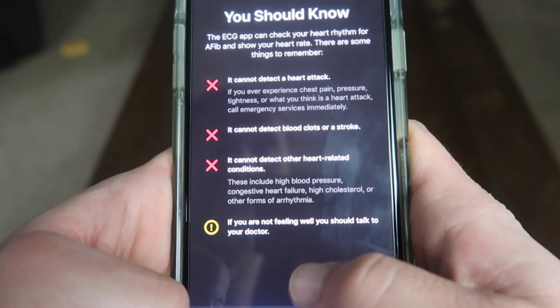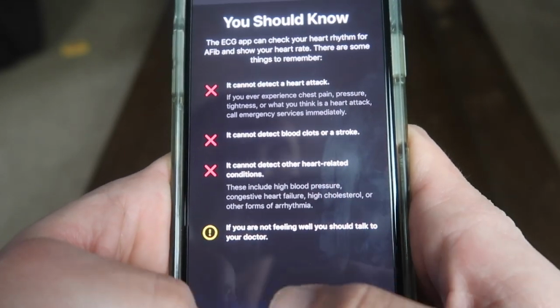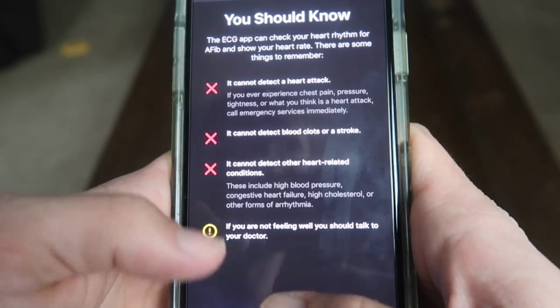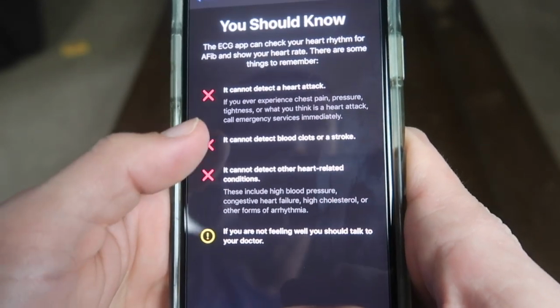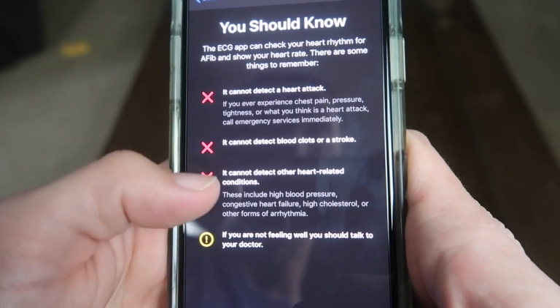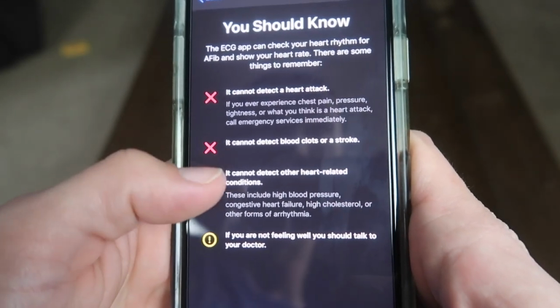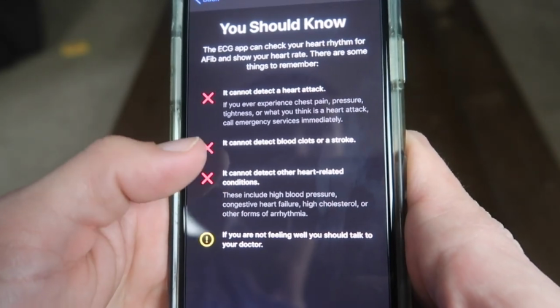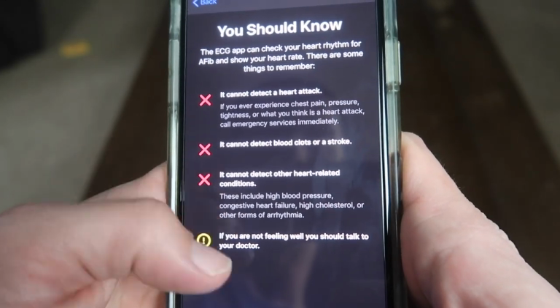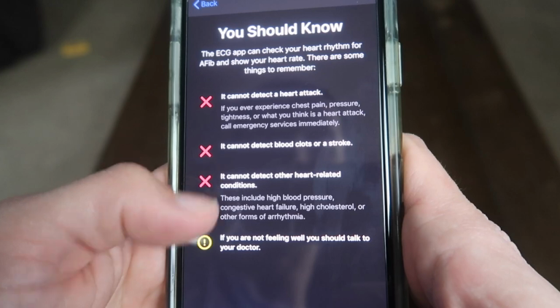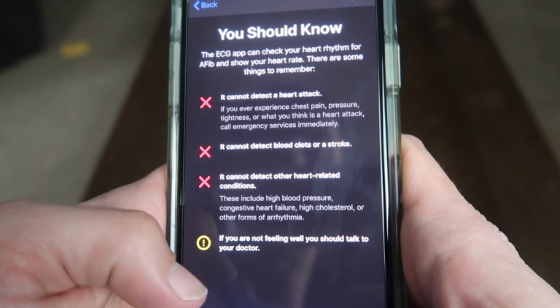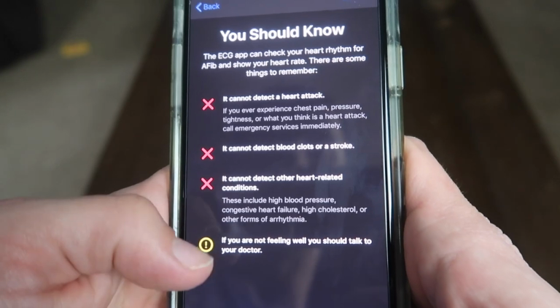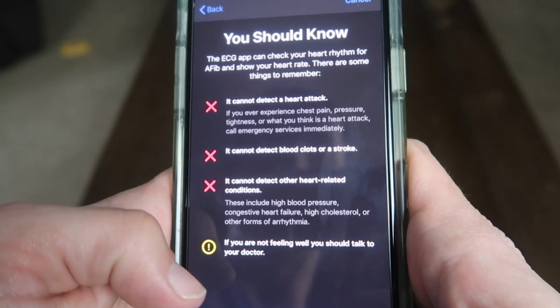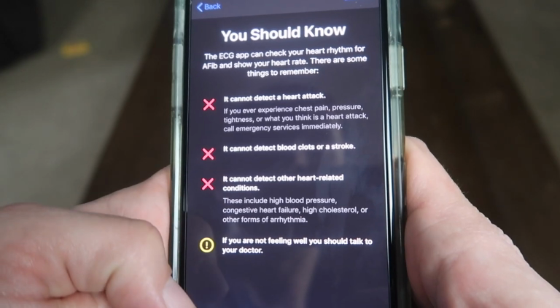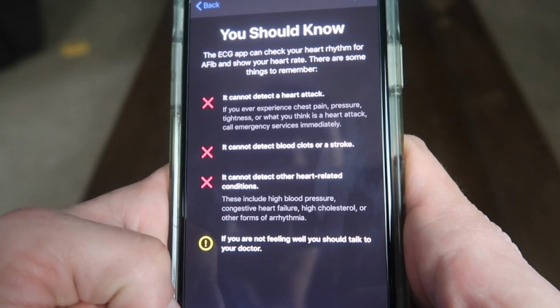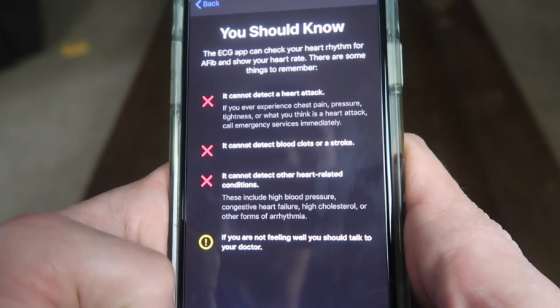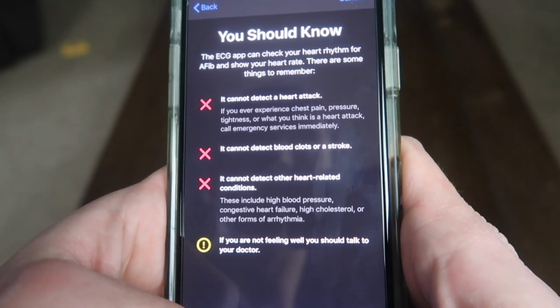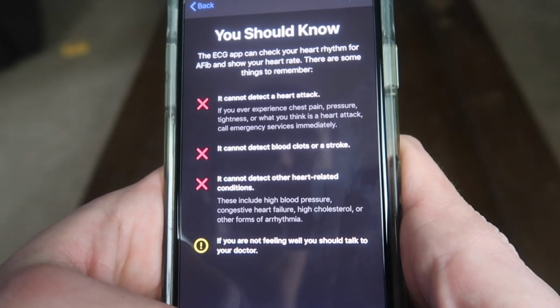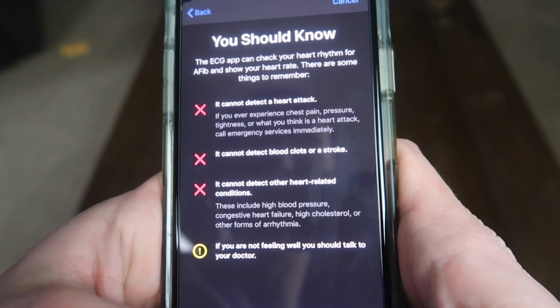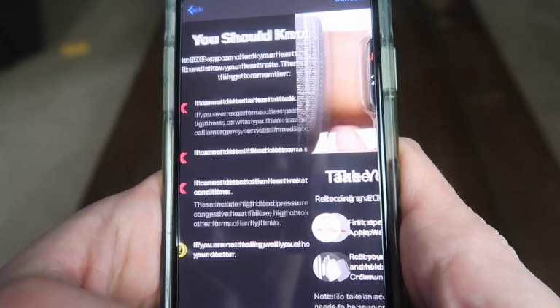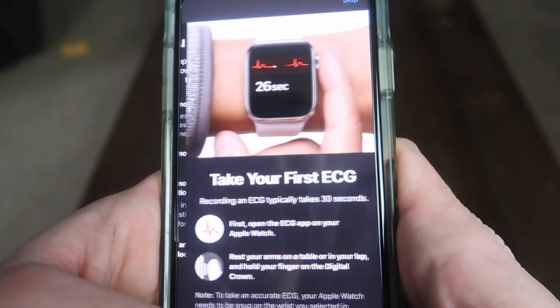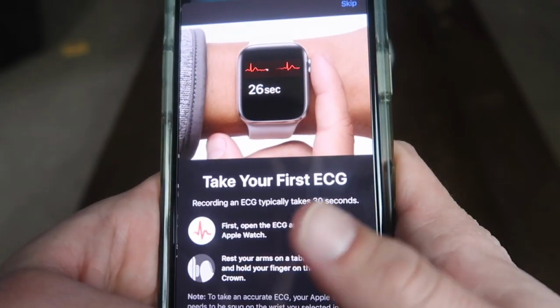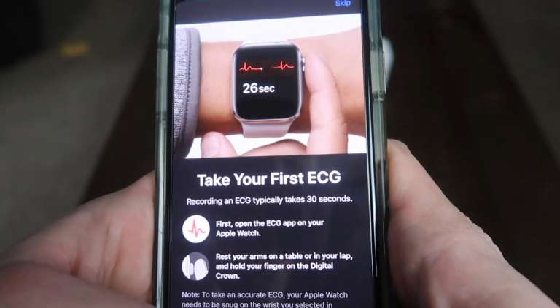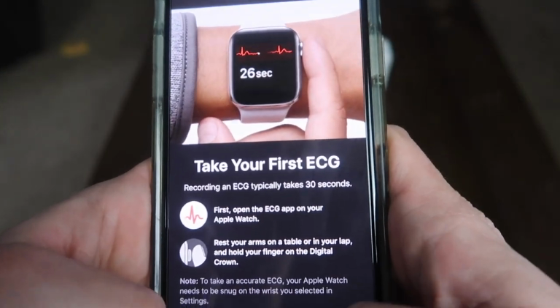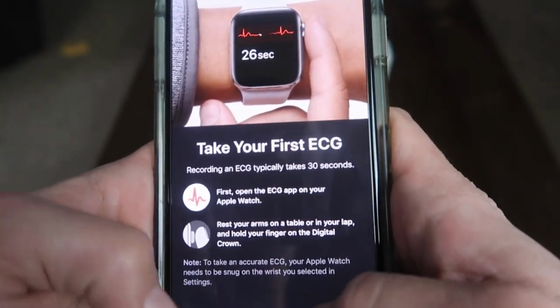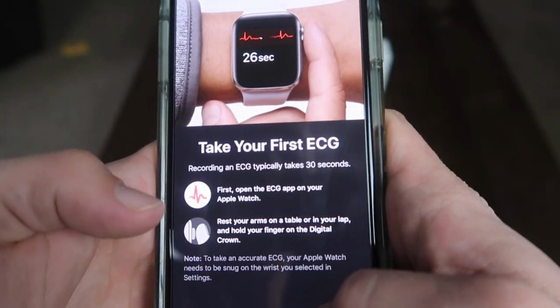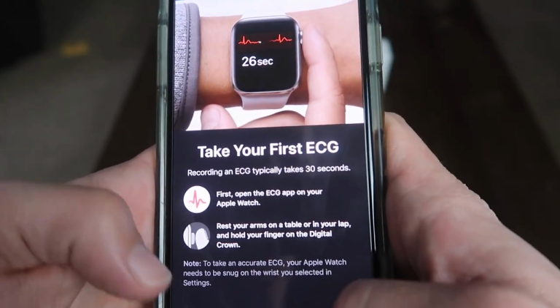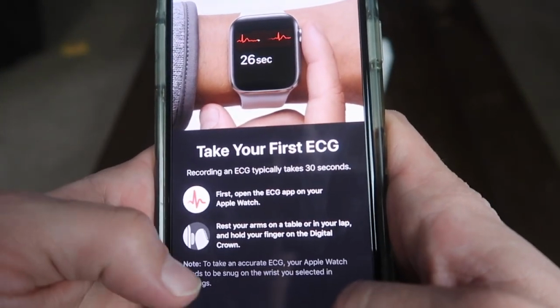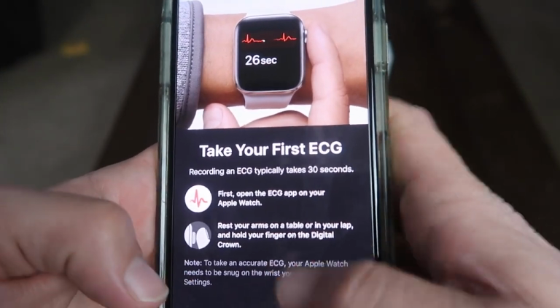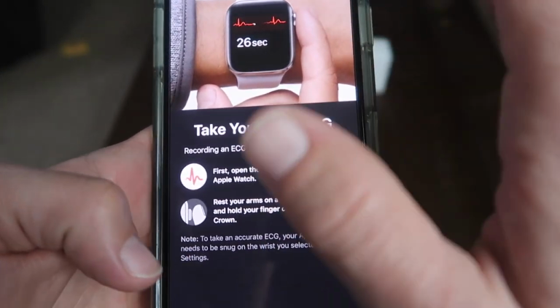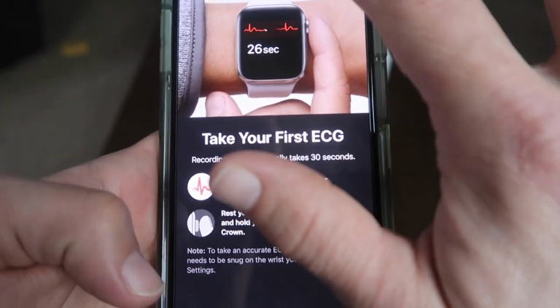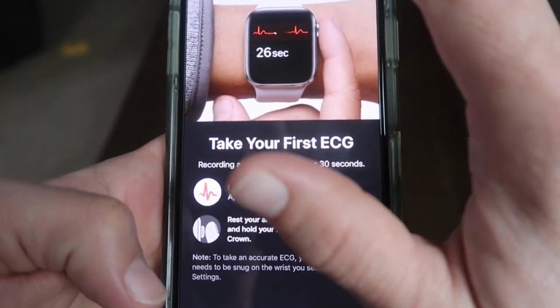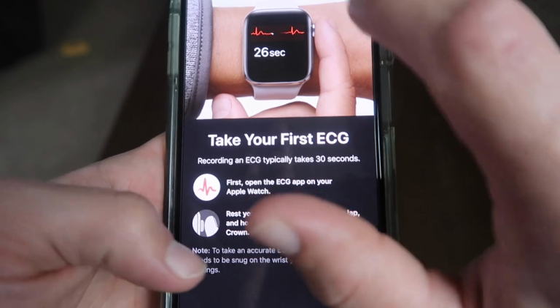You should know it cannot detect a heart attack, blood clots, stroke, or other heart-related conditions. Talk to your doctor if you're not feeling well. No, I can't sue them.